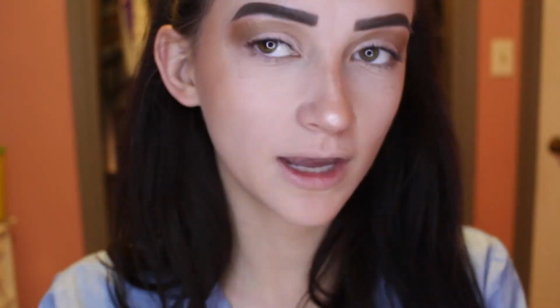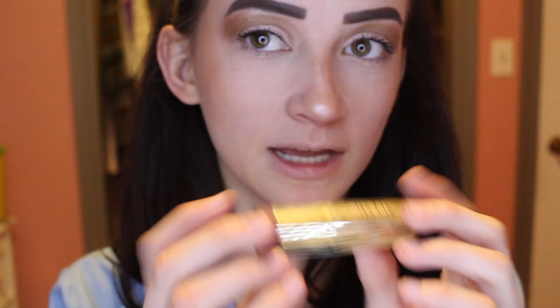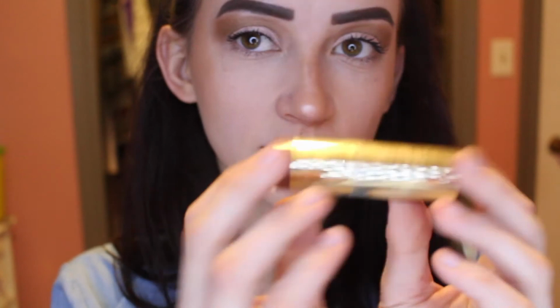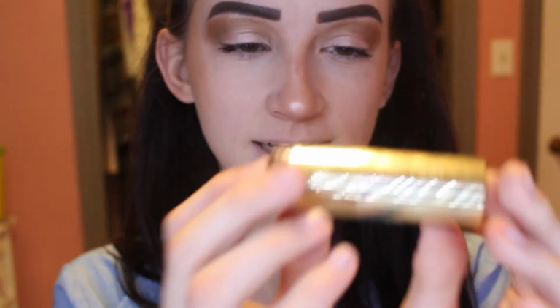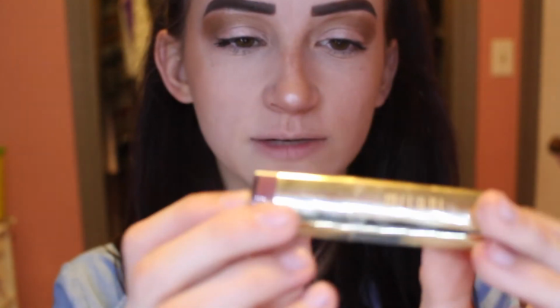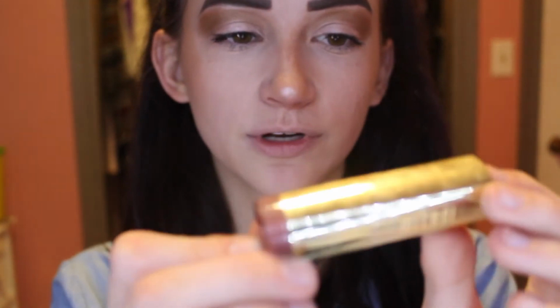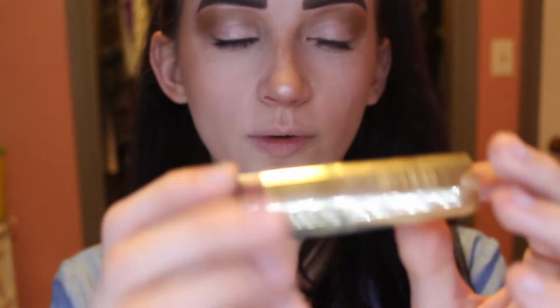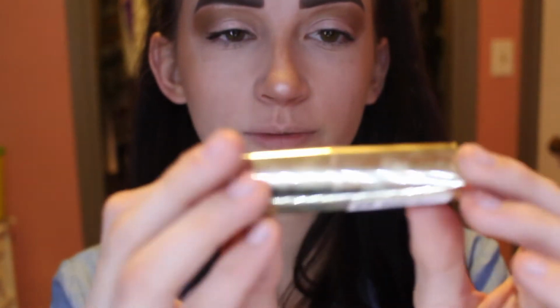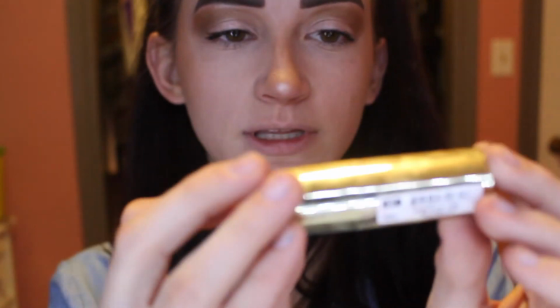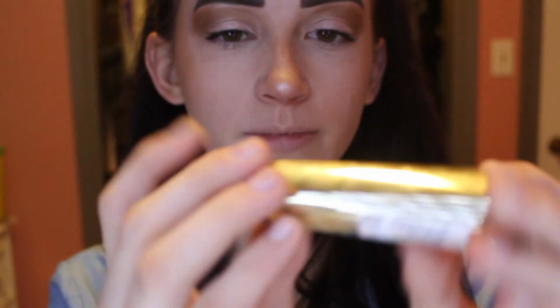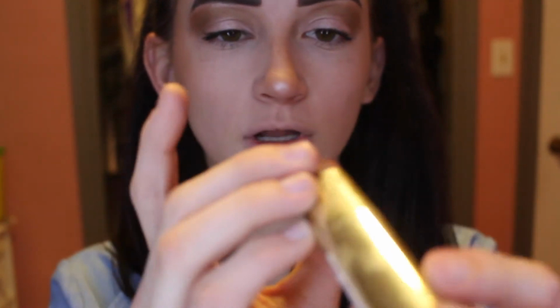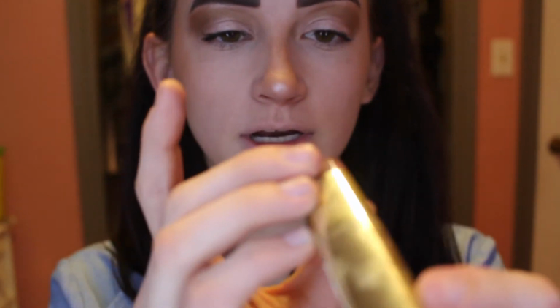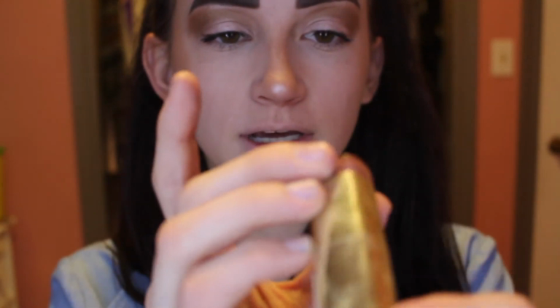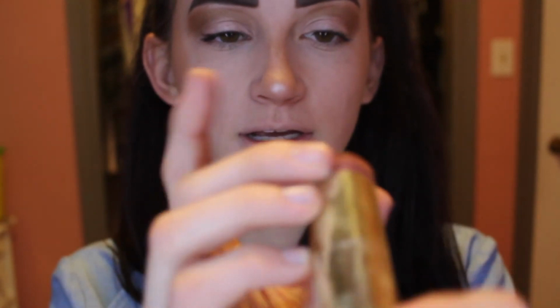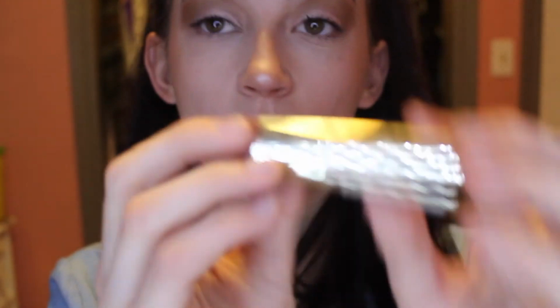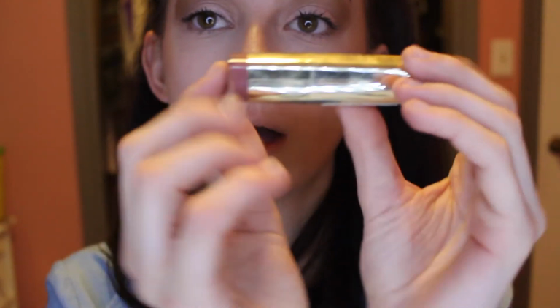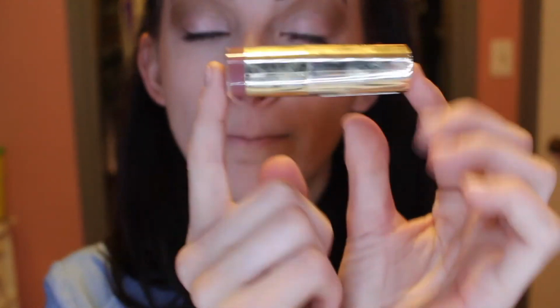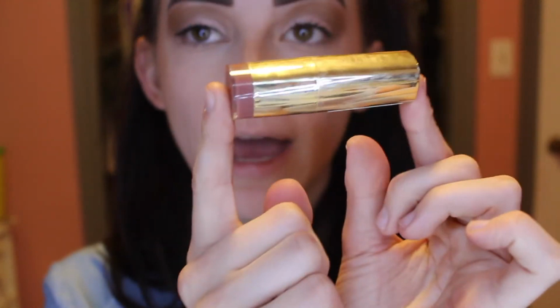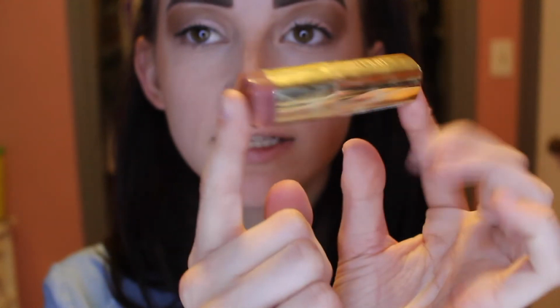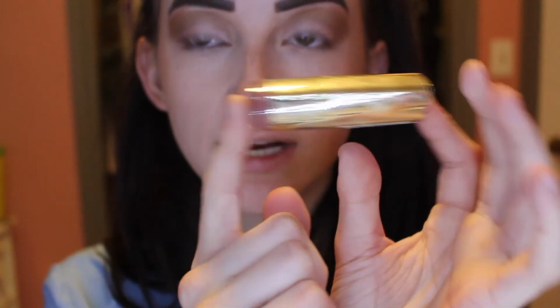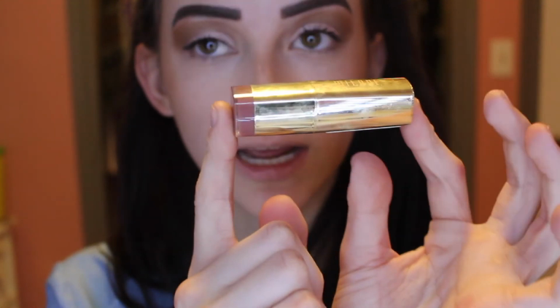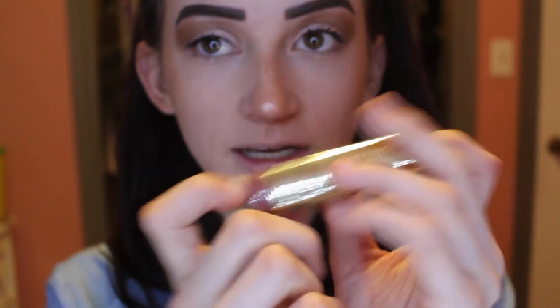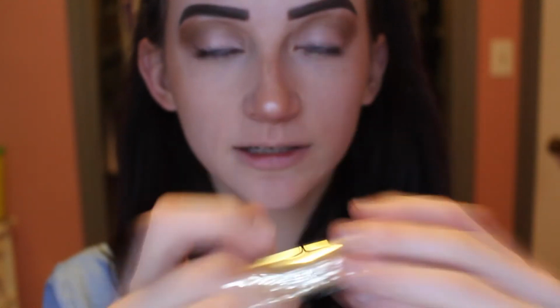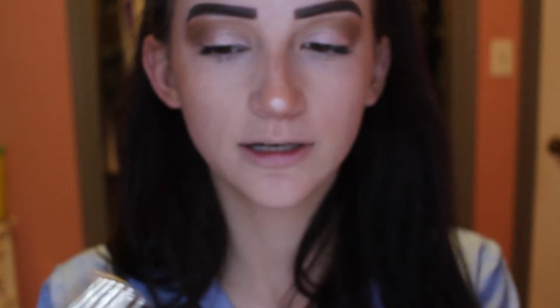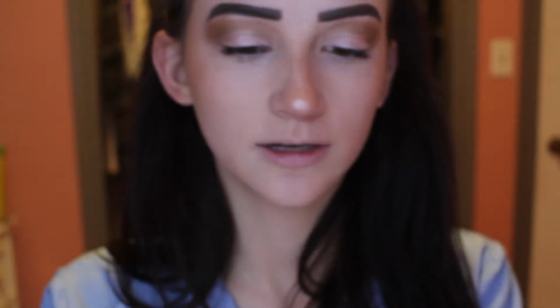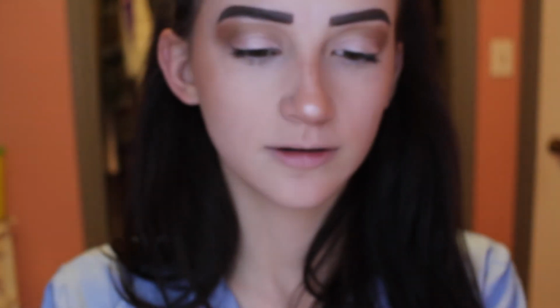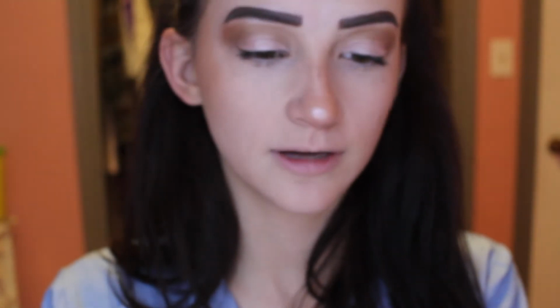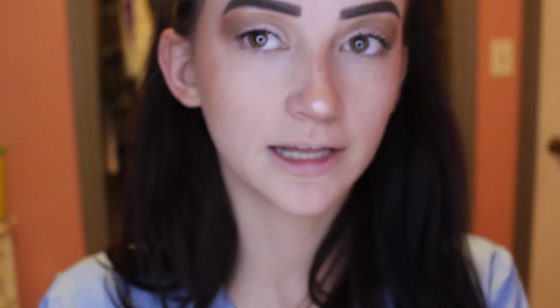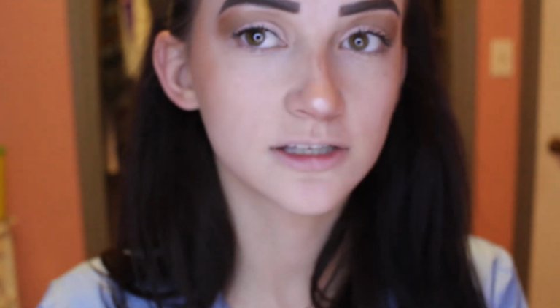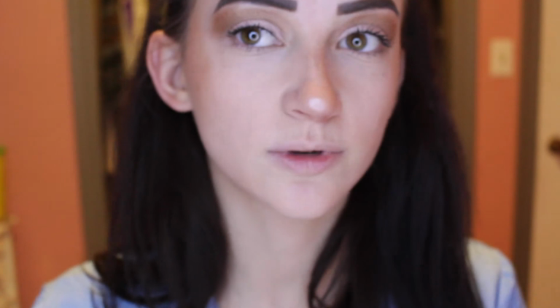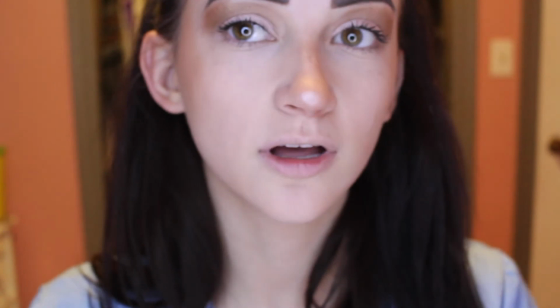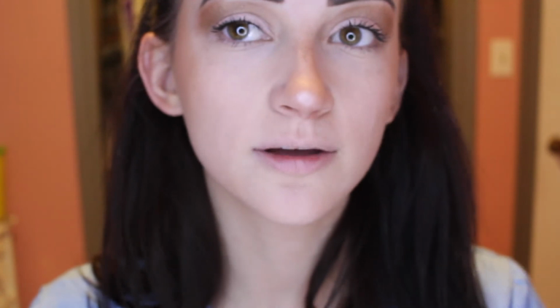And lastly, we're gonna go in with the Milani in Matte Naked. I like this one a lot.